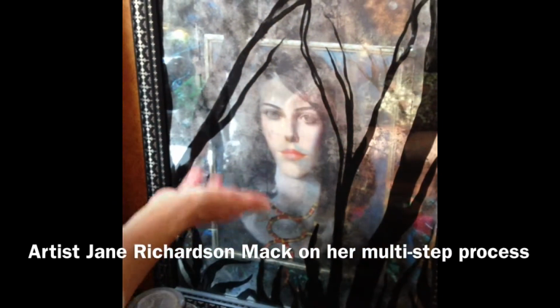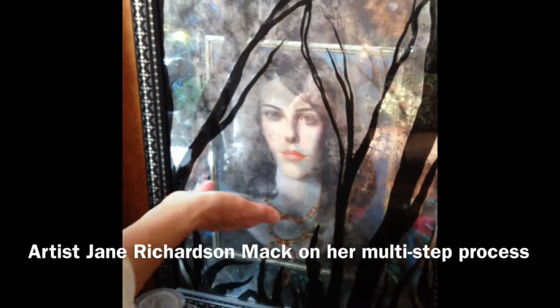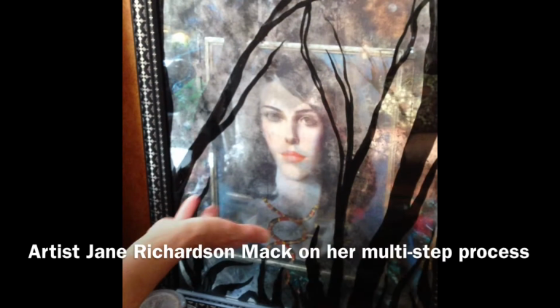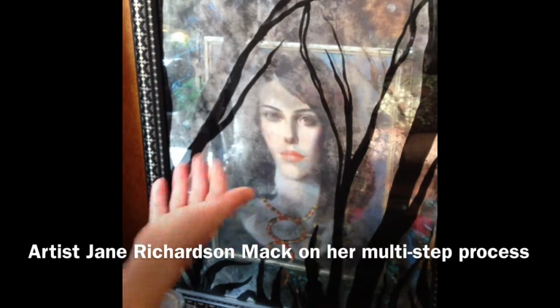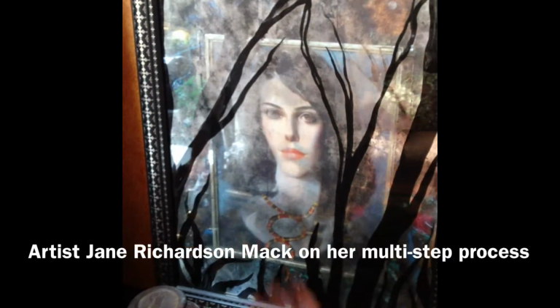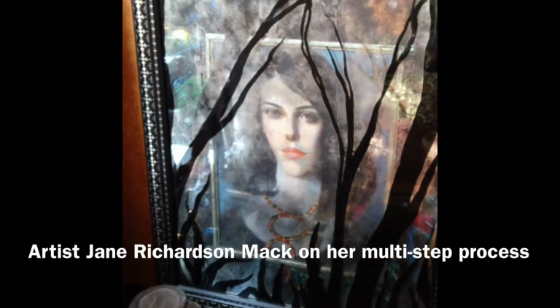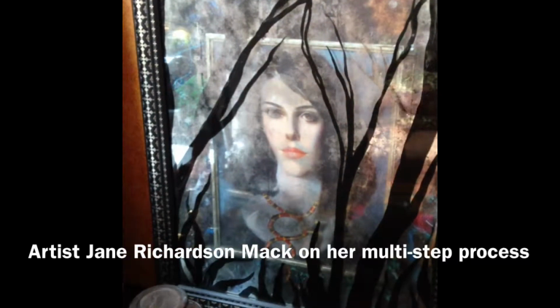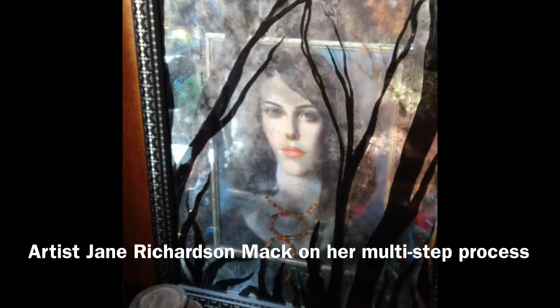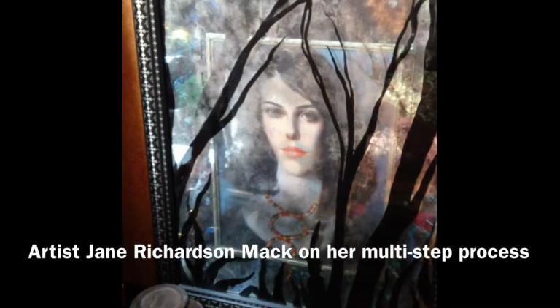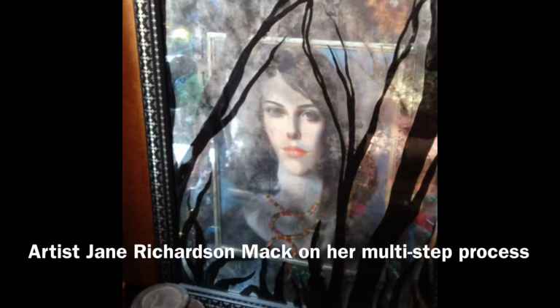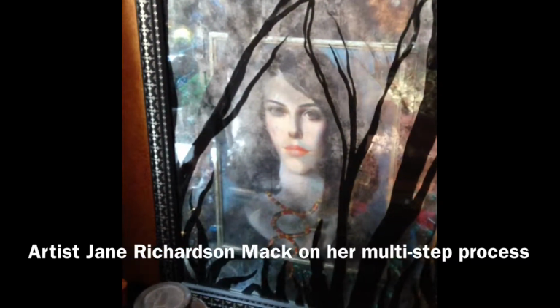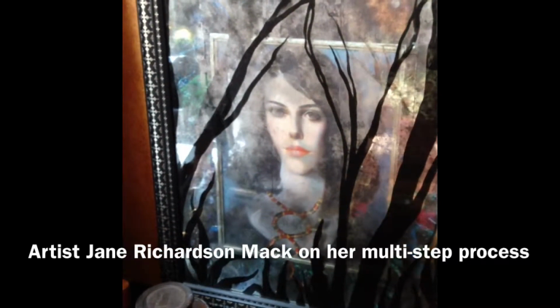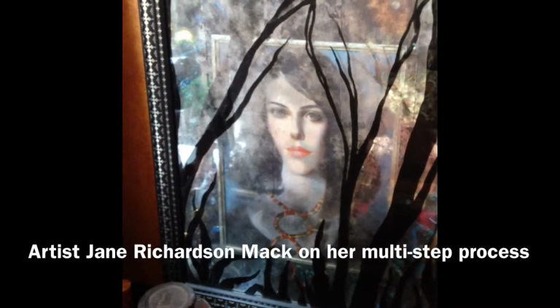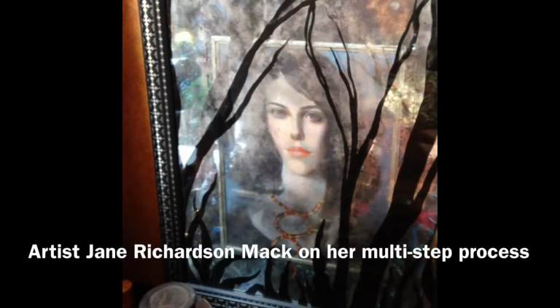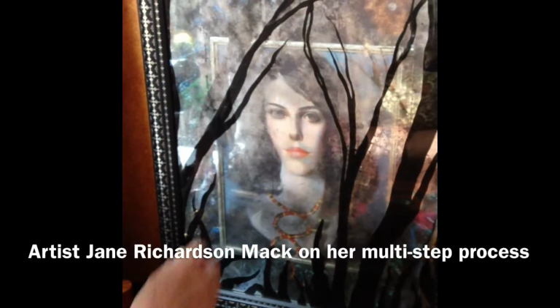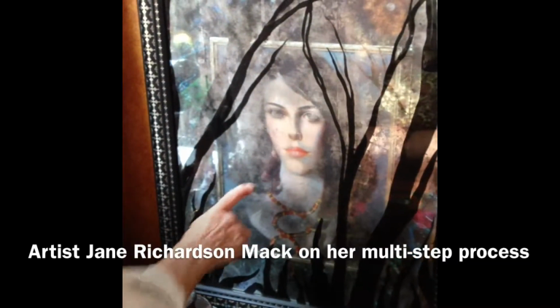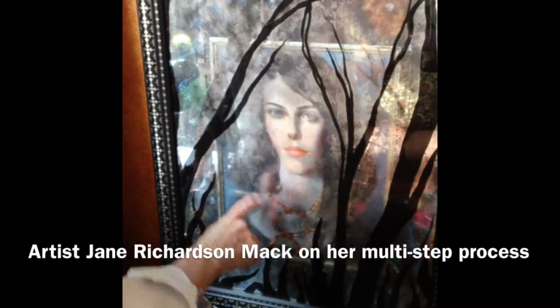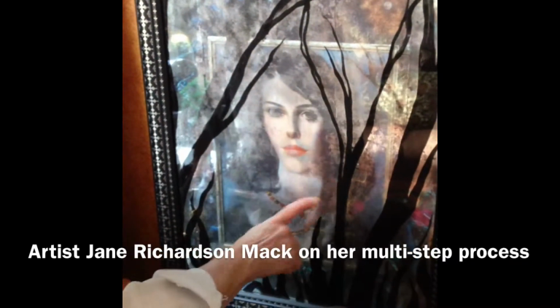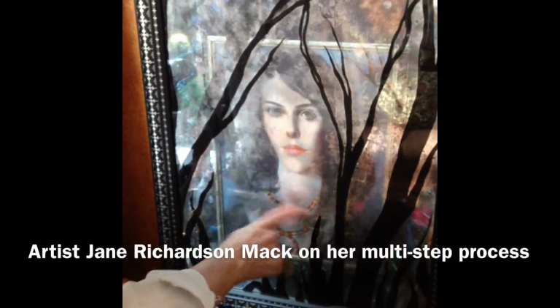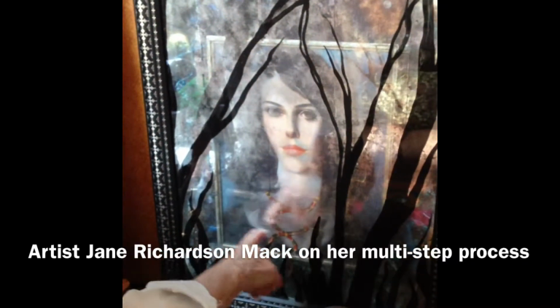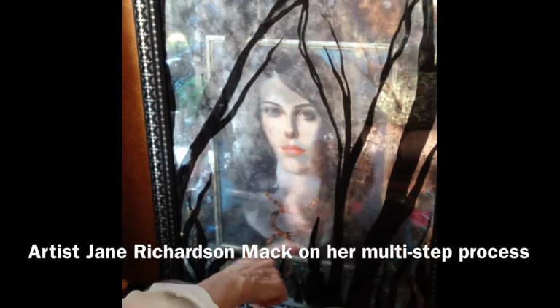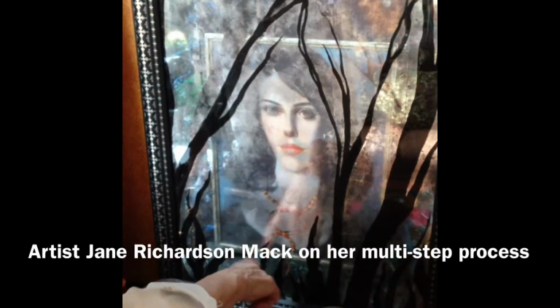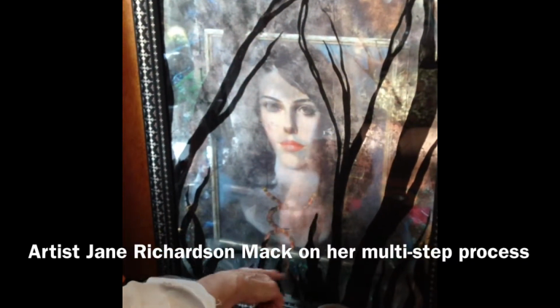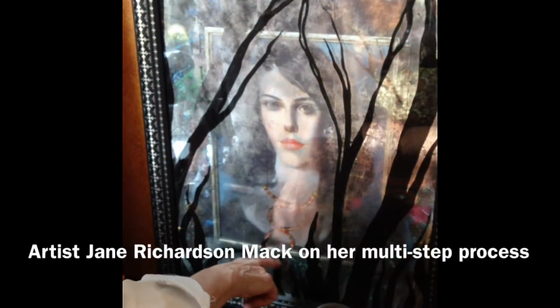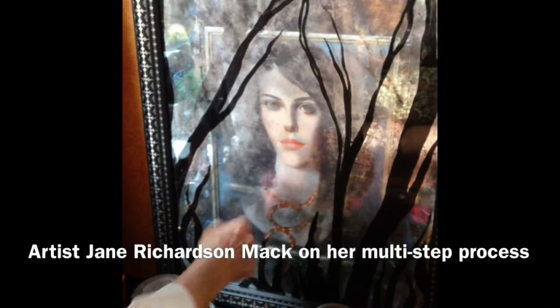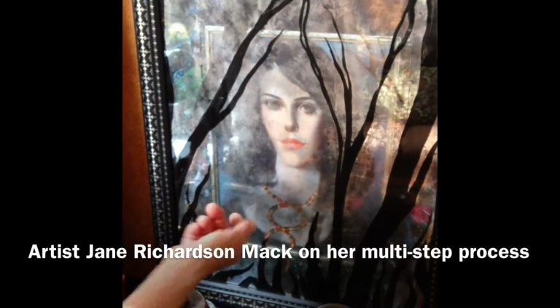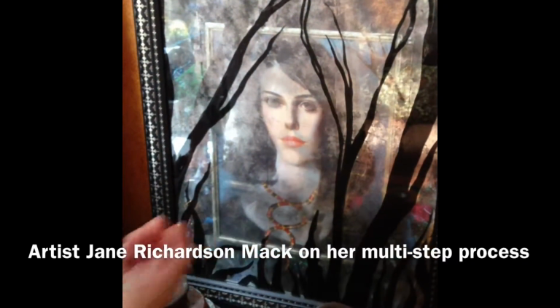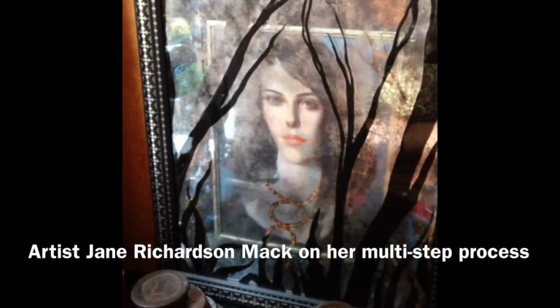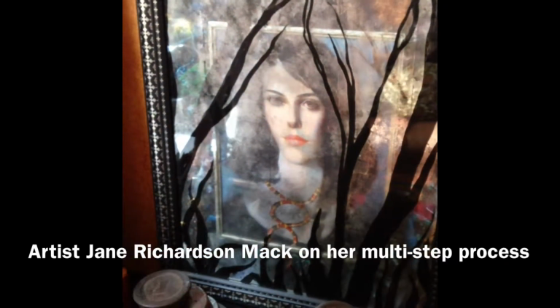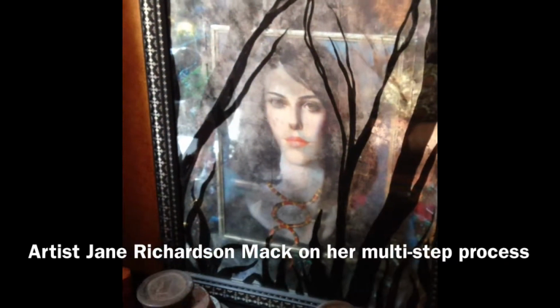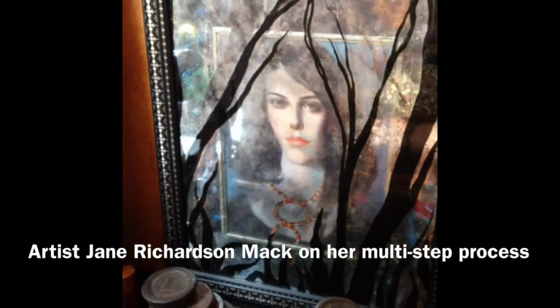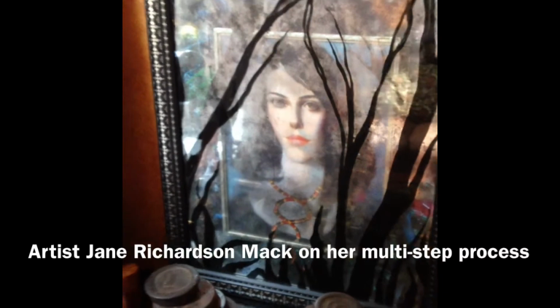That is a portrait of me as a very young woman. I added this snake around her neck.